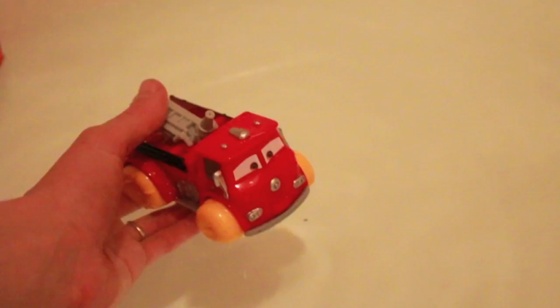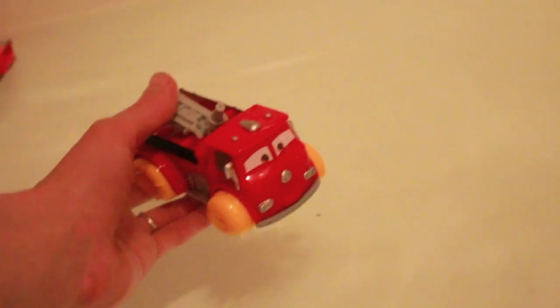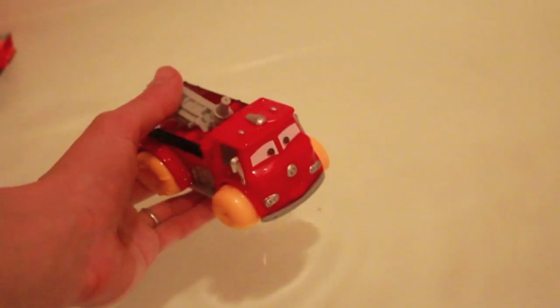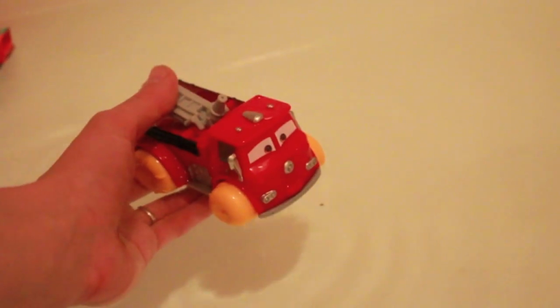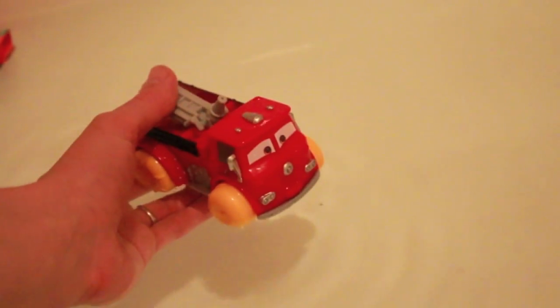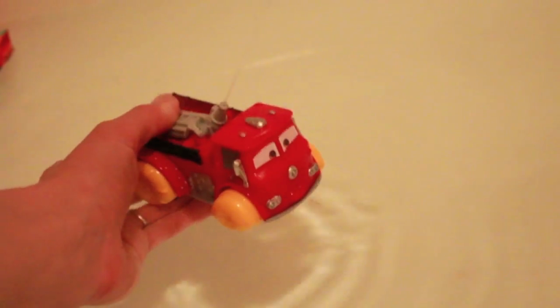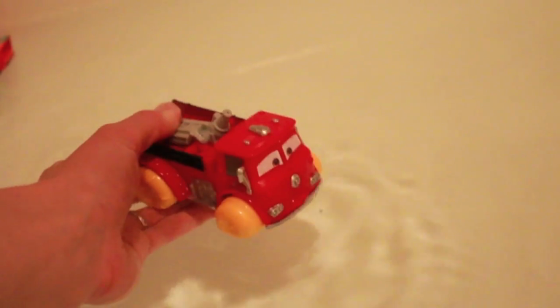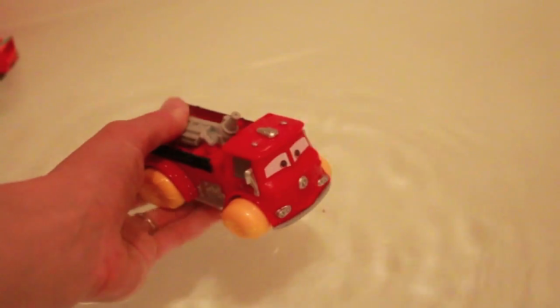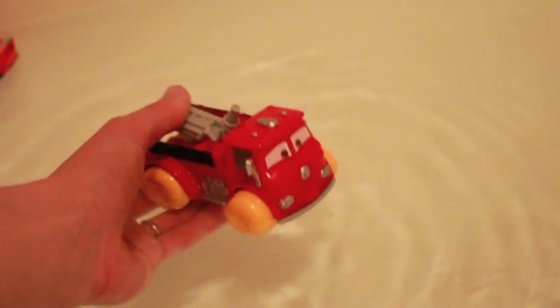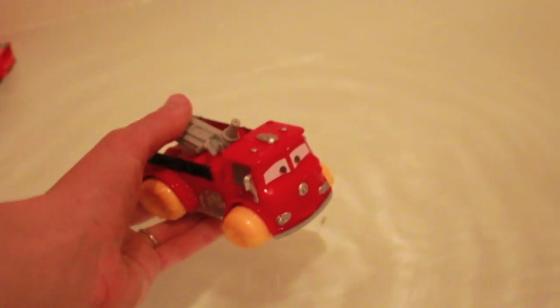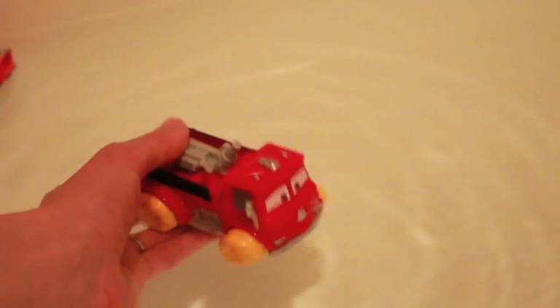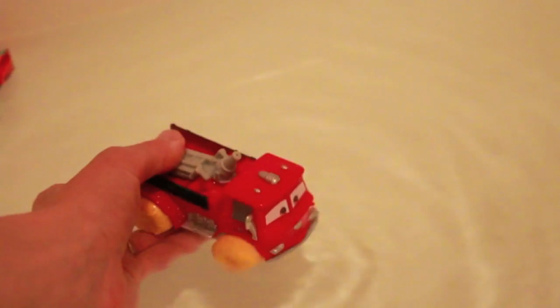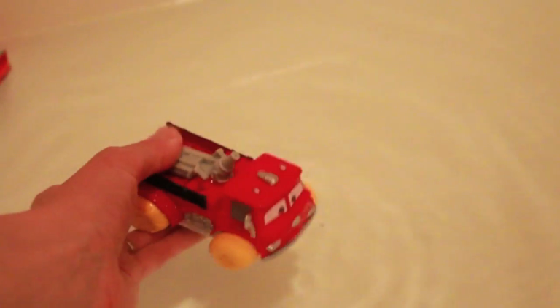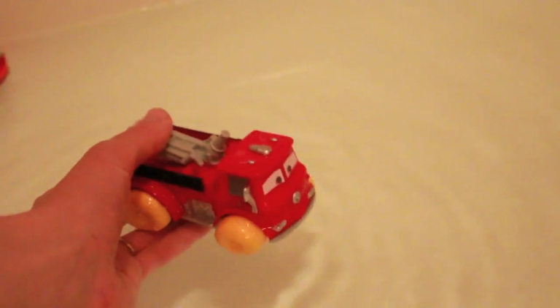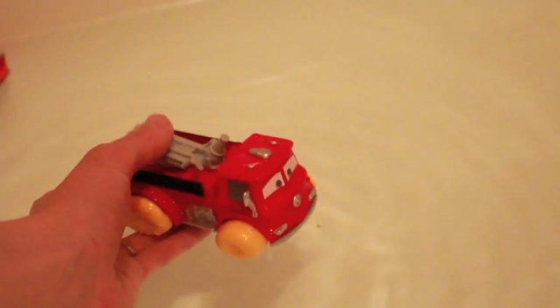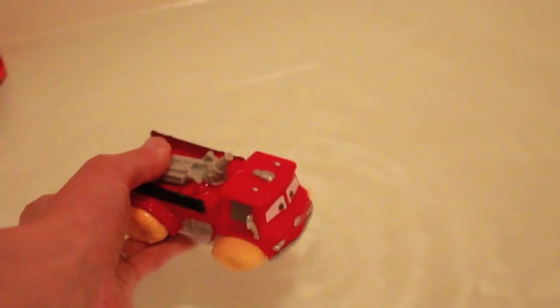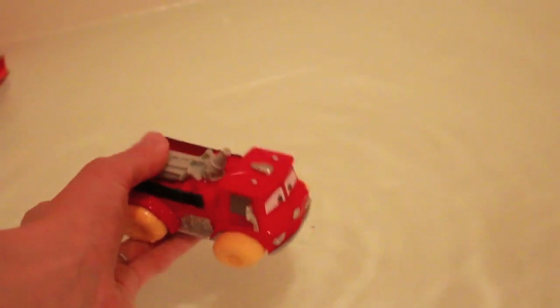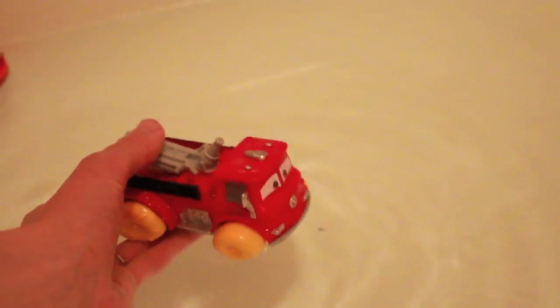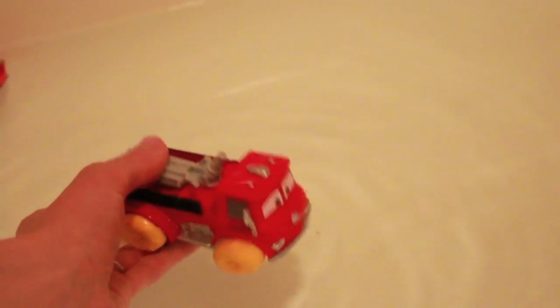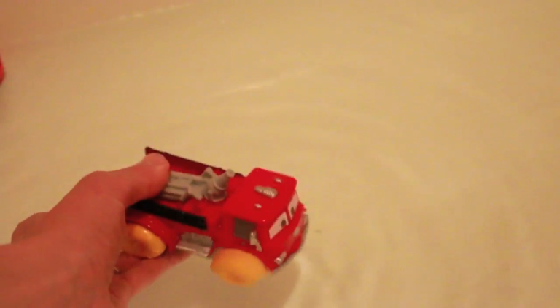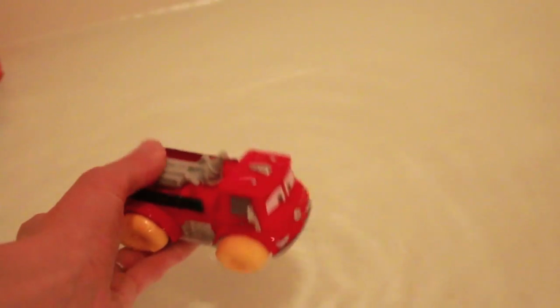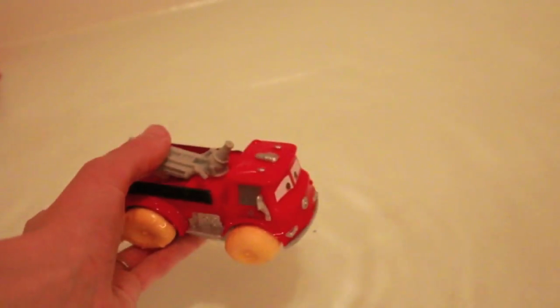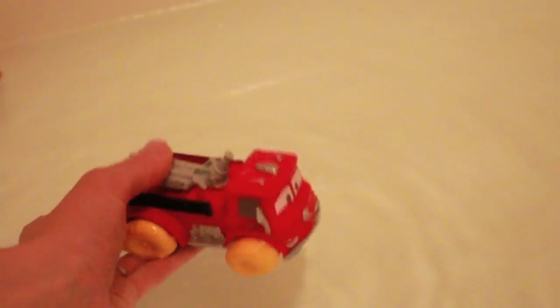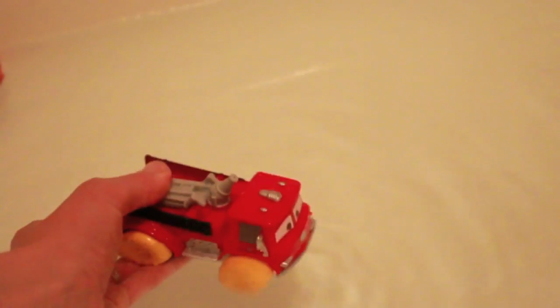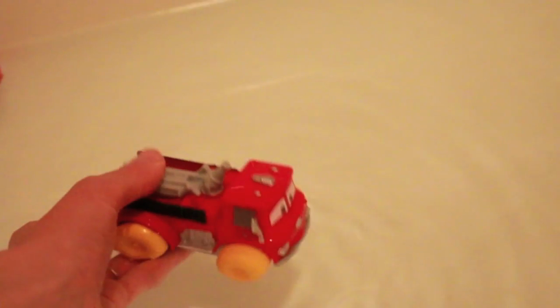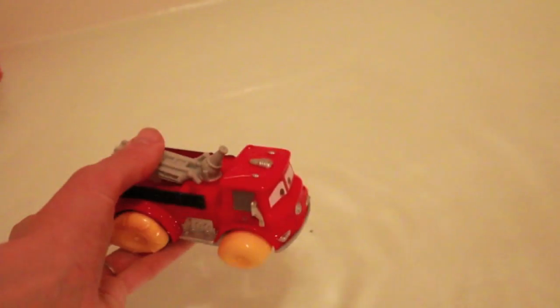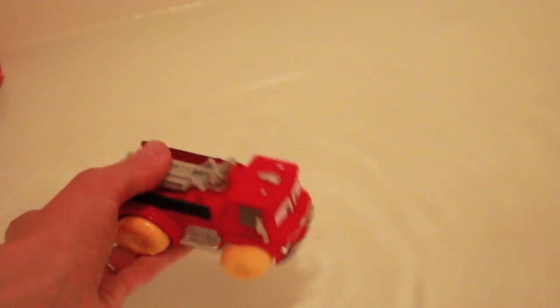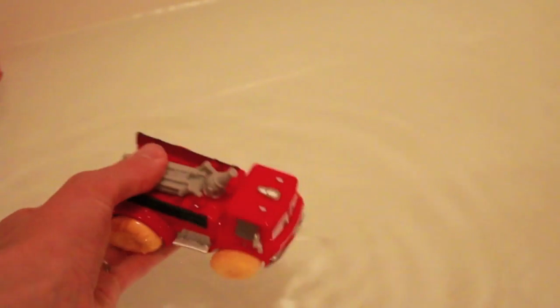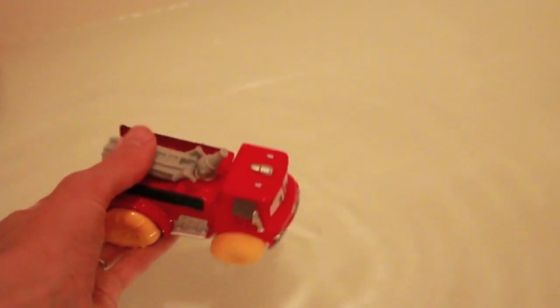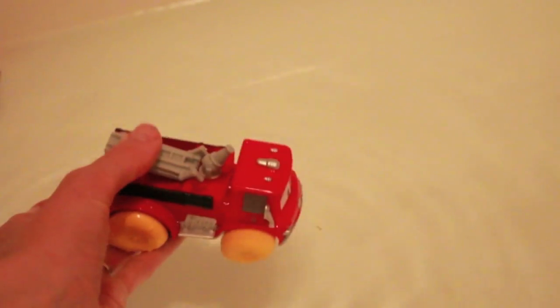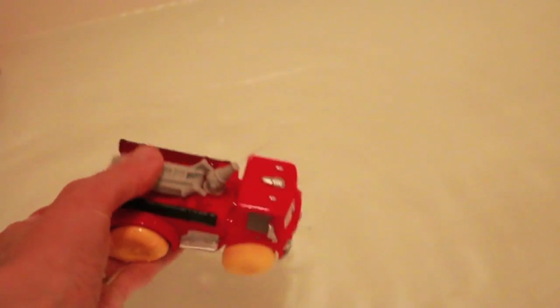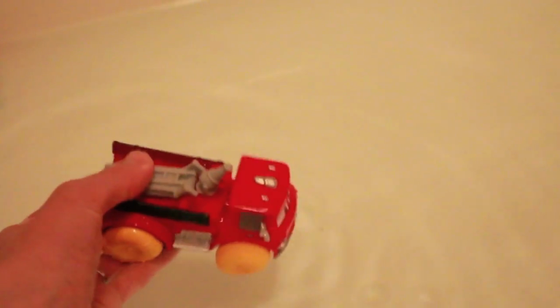Now let's see how this toy sprays out water. And that's pretty good — it does work.